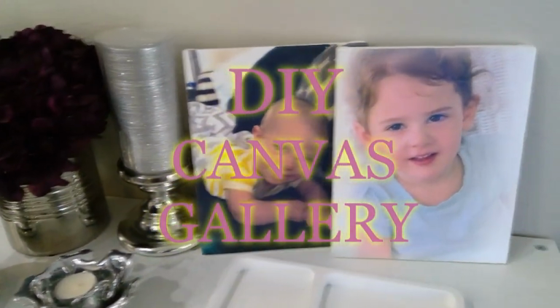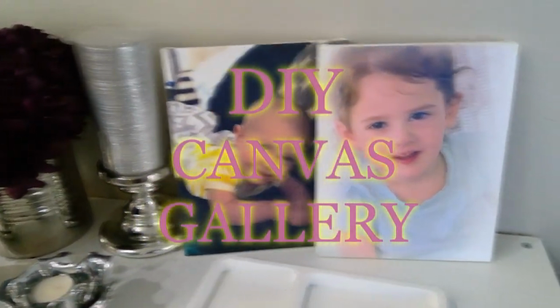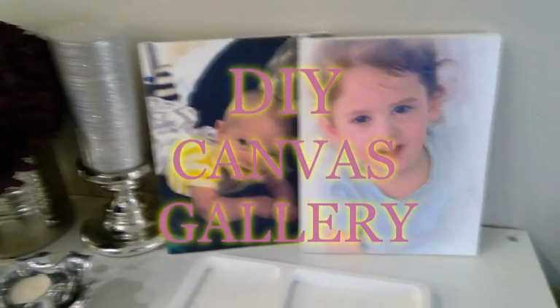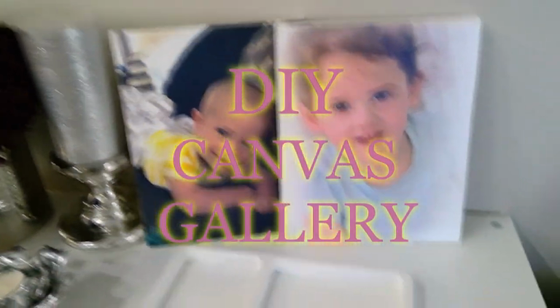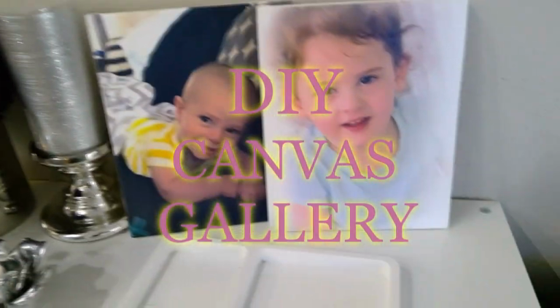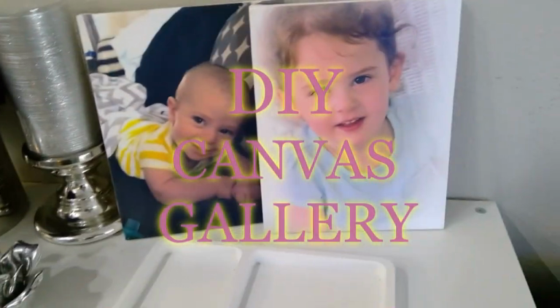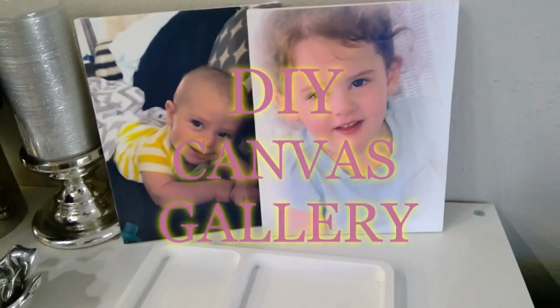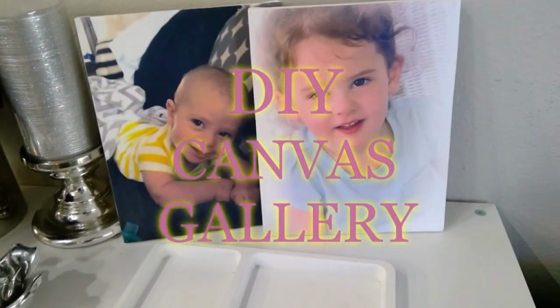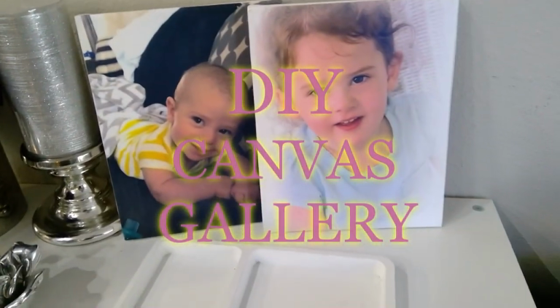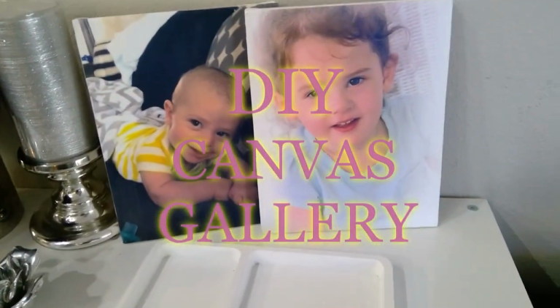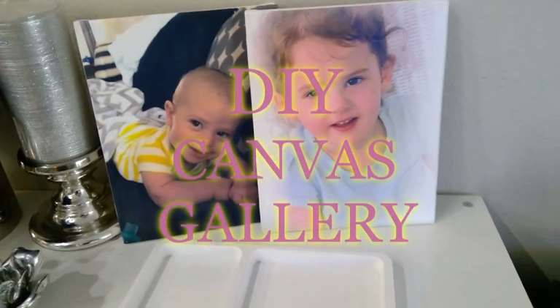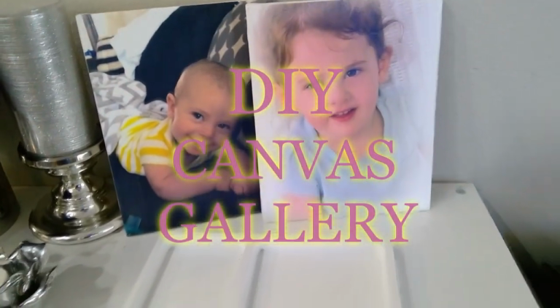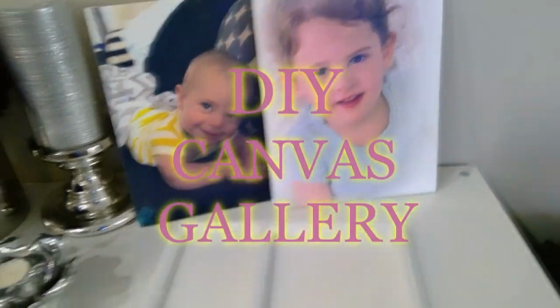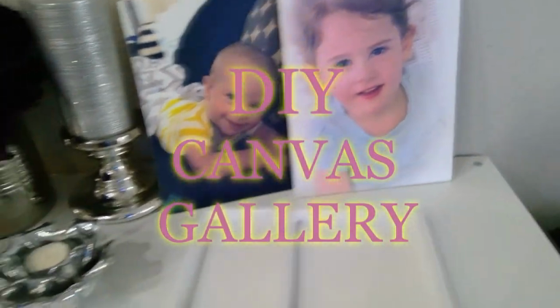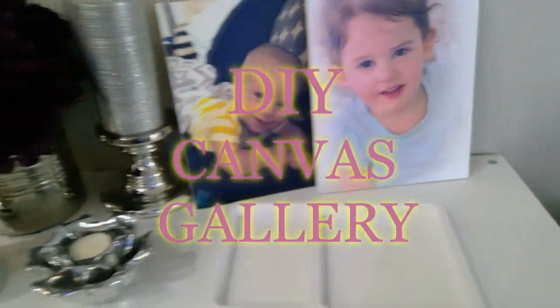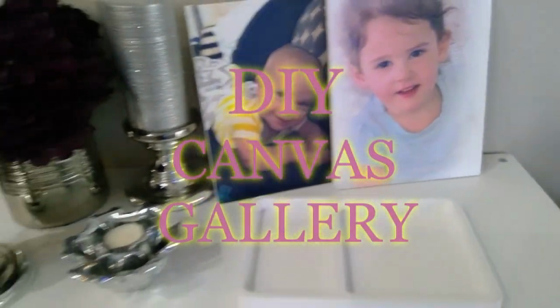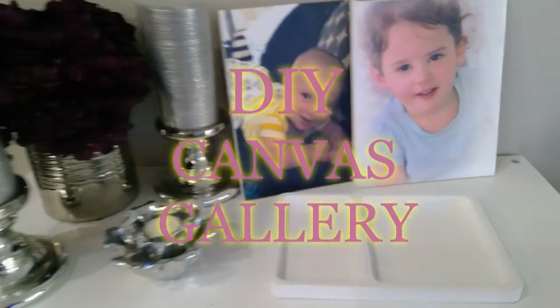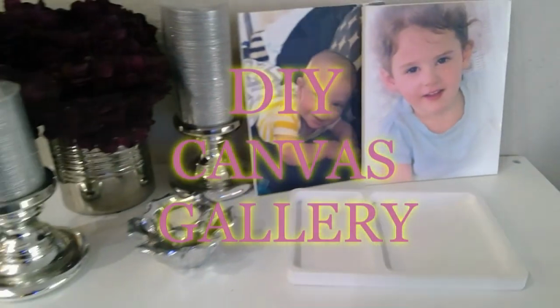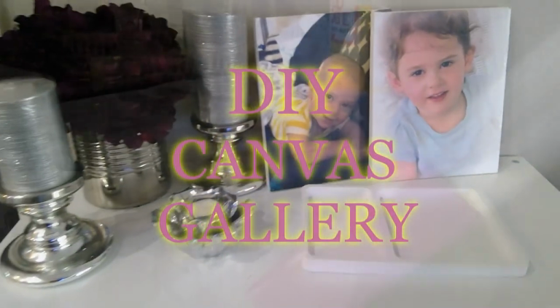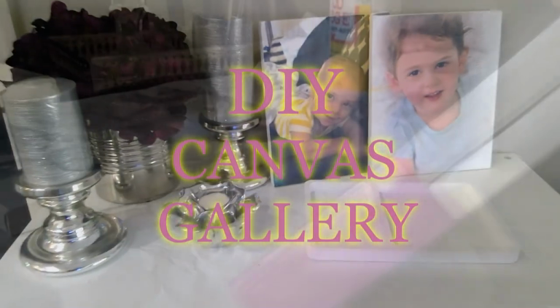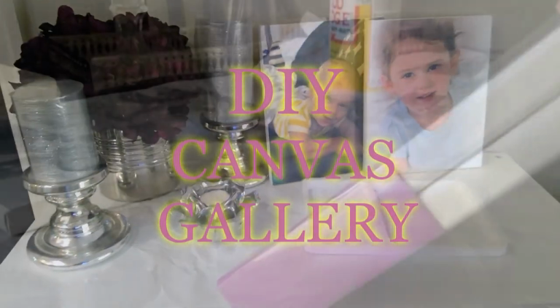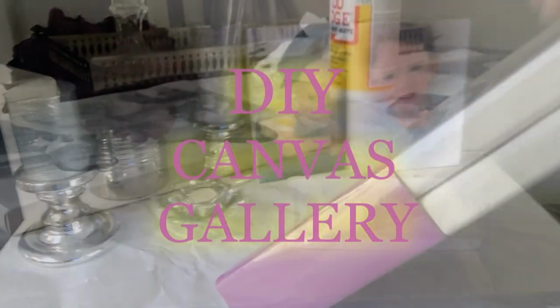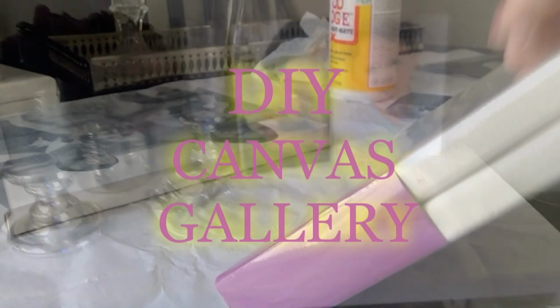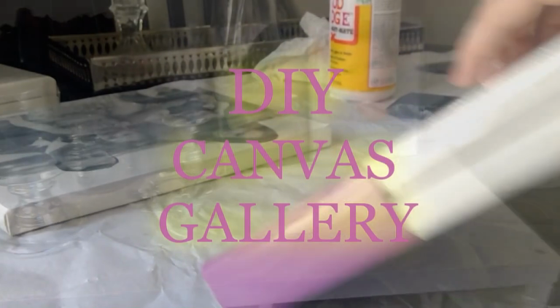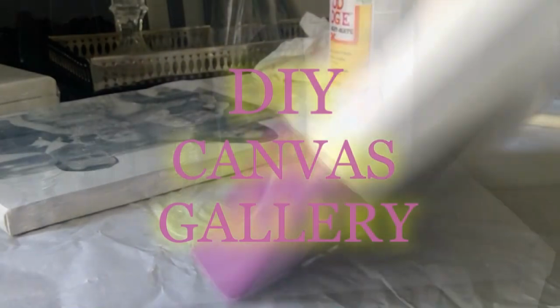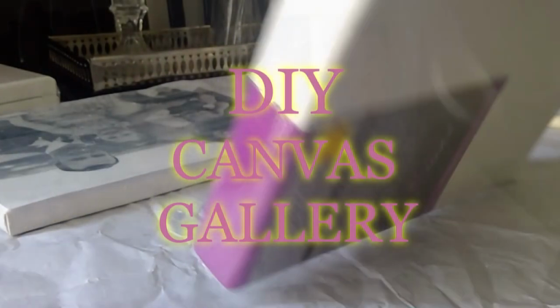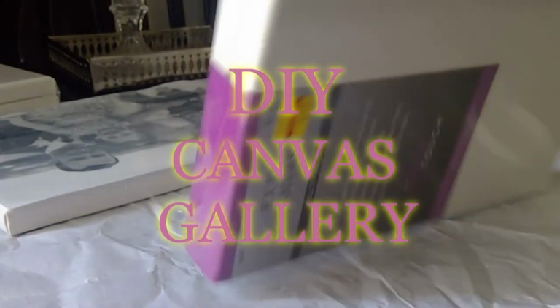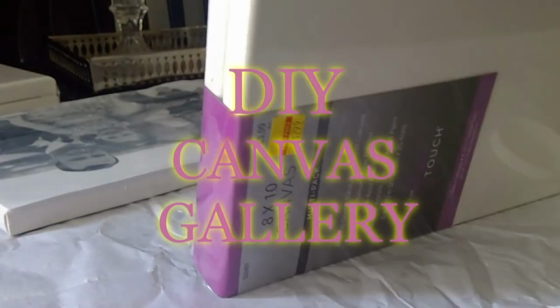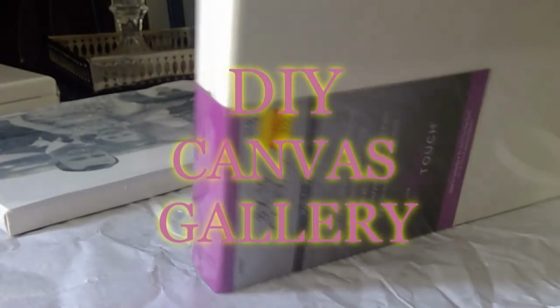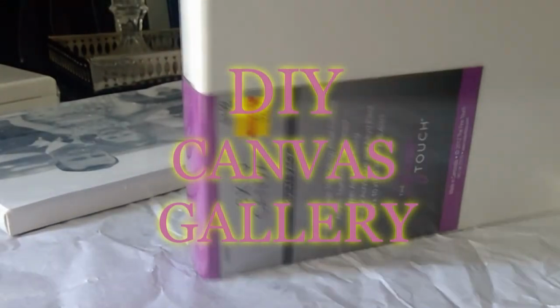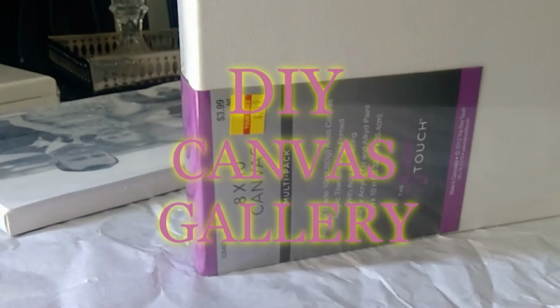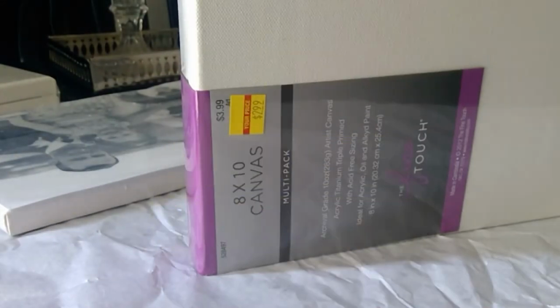Hey guys, and welcome back to my channel. For today, I'm just going to be showing you guys a simple DIY on how to make your own photo canvases.